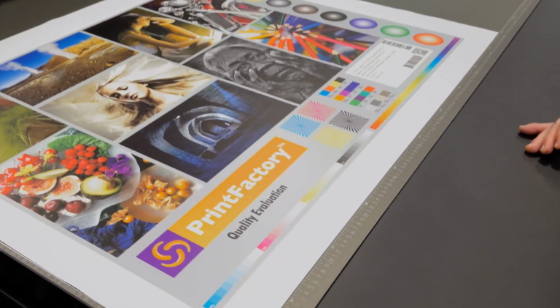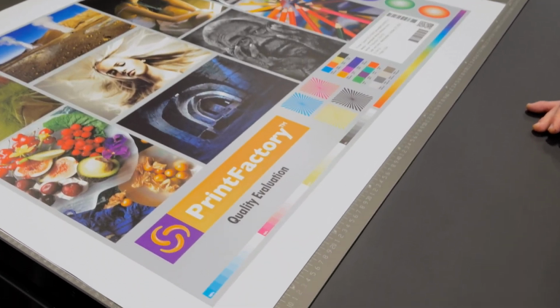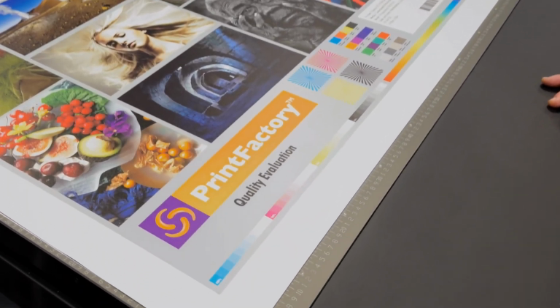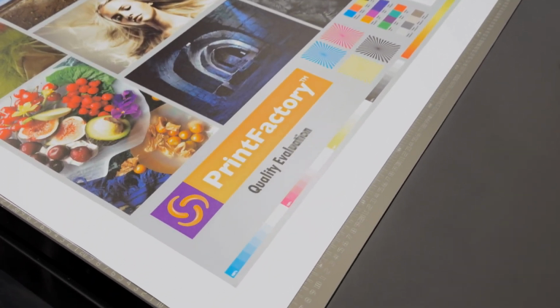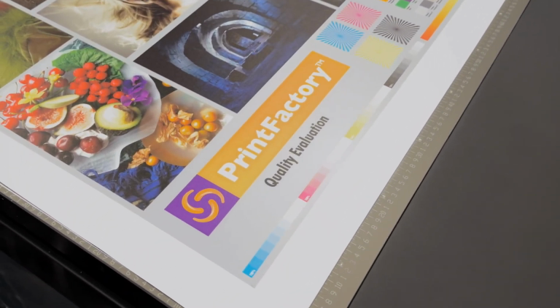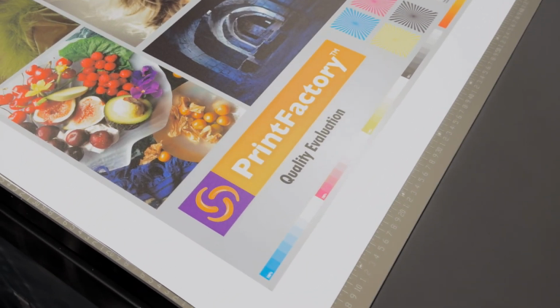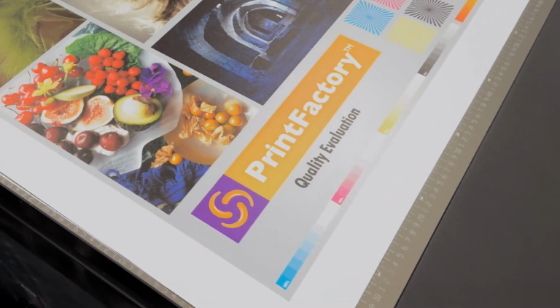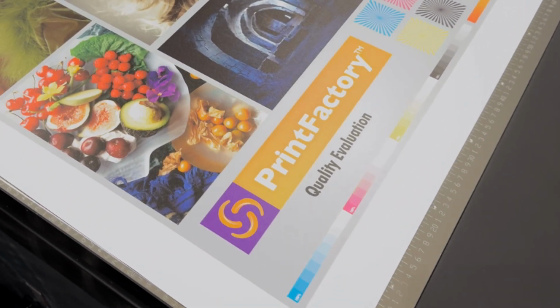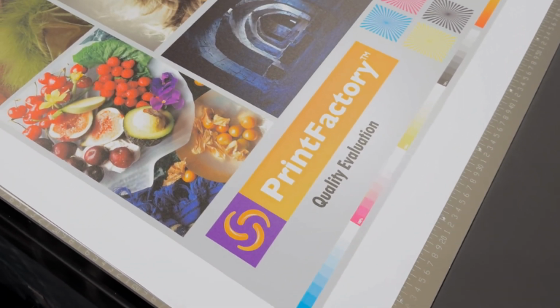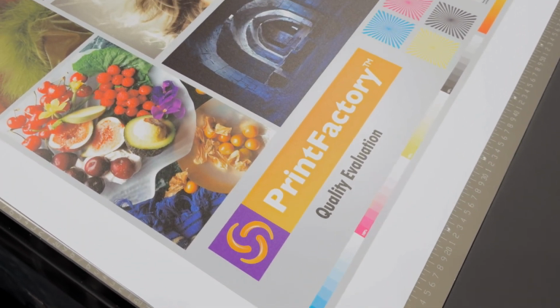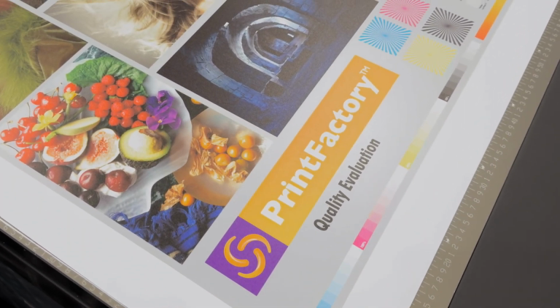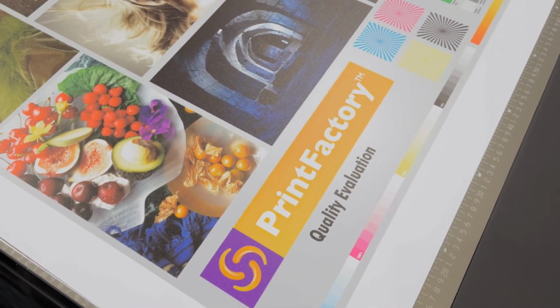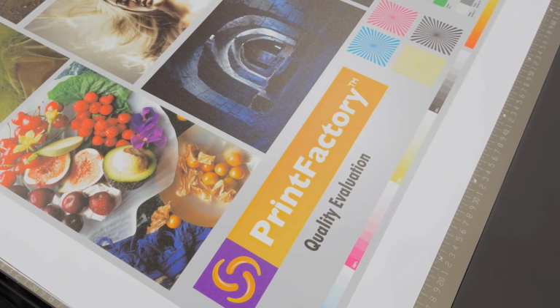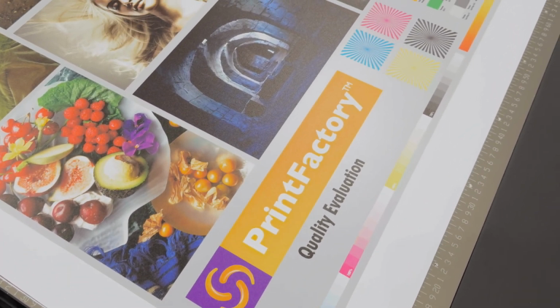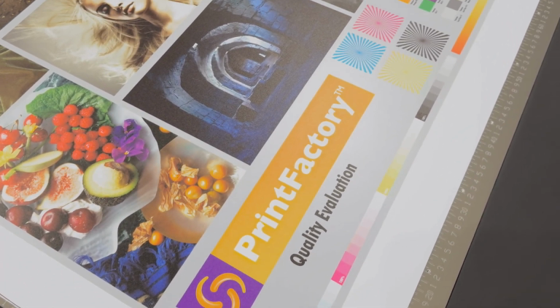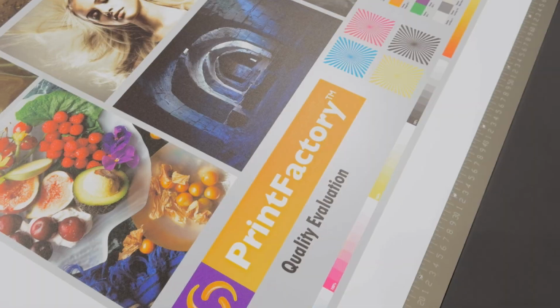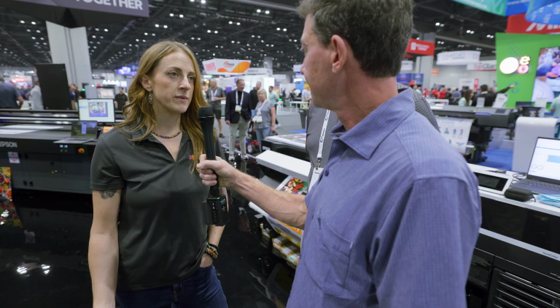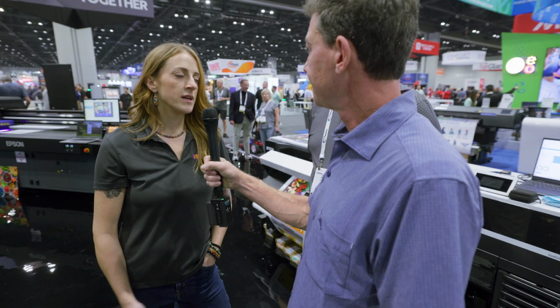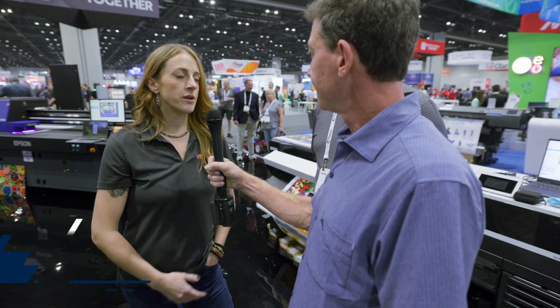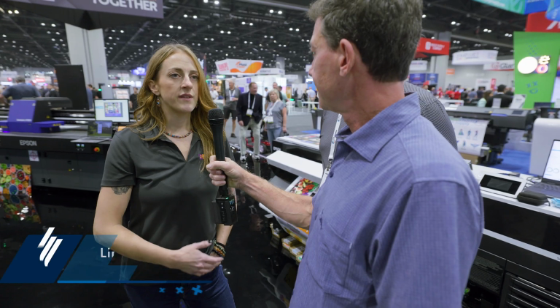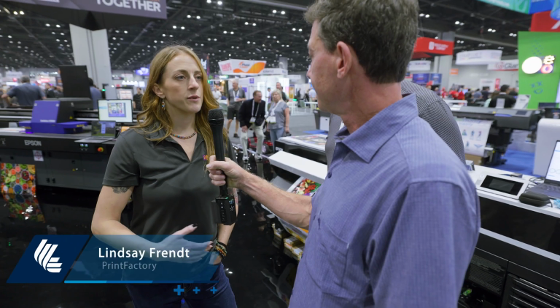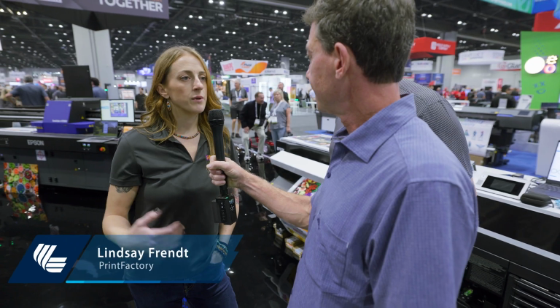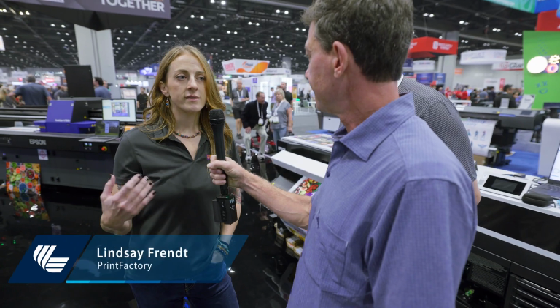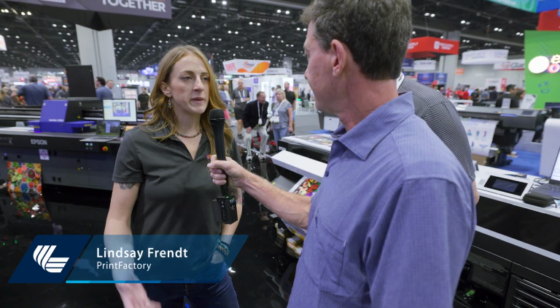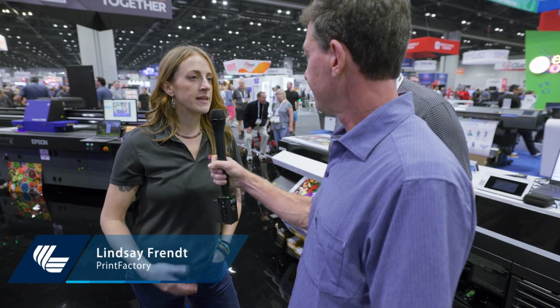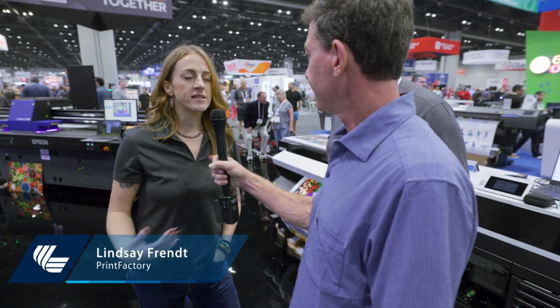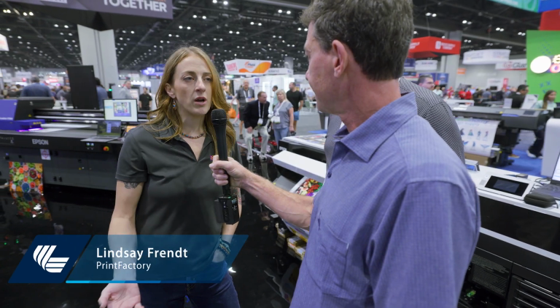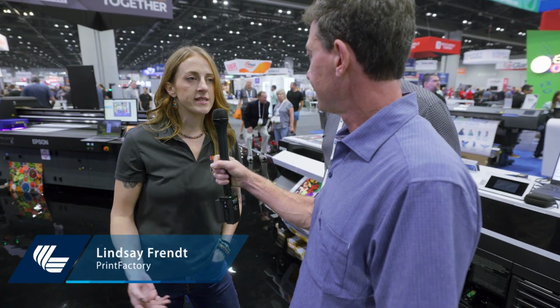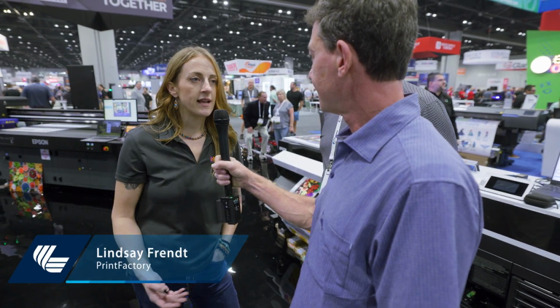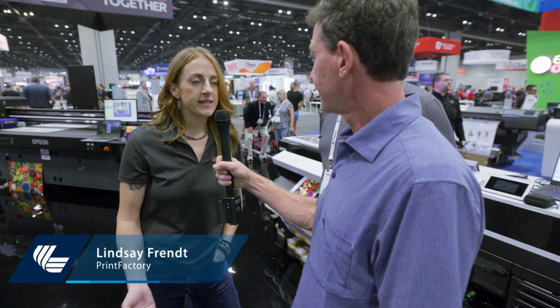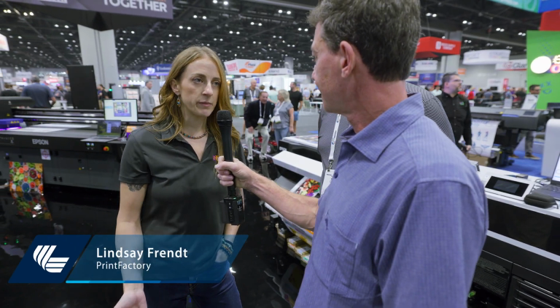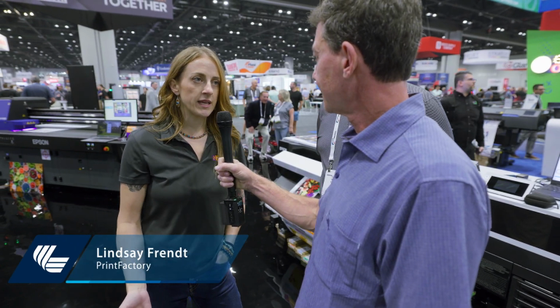Print Factory is not just a RIP. It's an entire software ecosystem. So it gives you speed, smarts, and scalability.